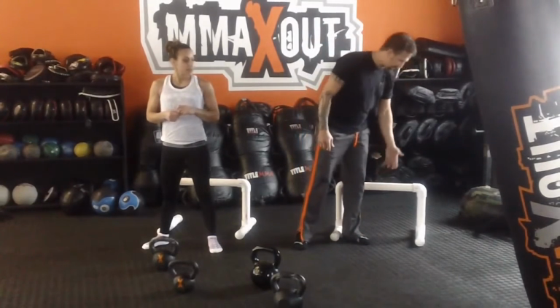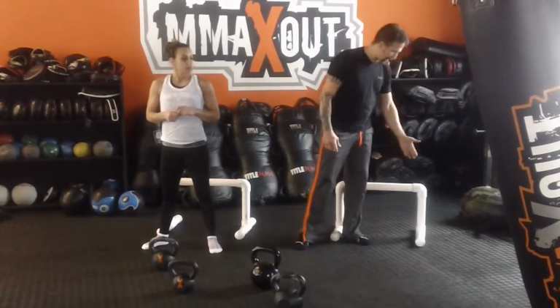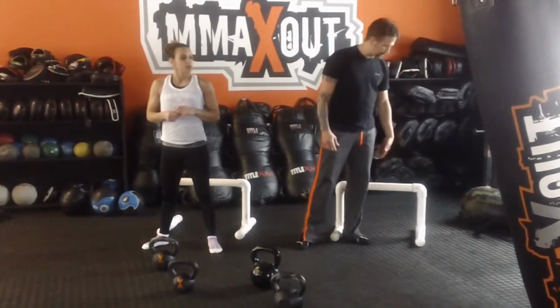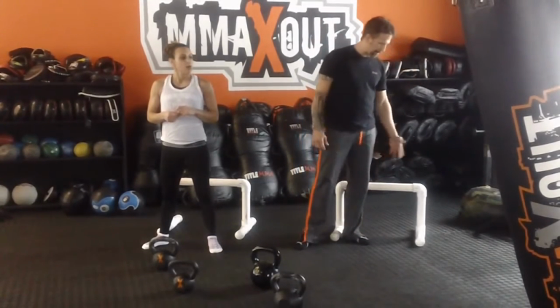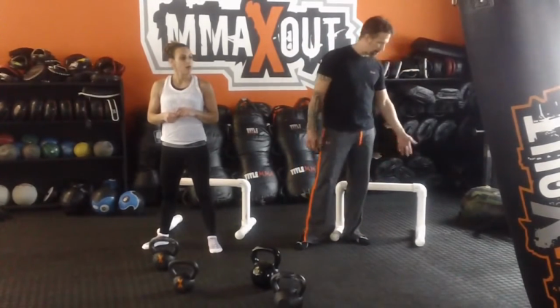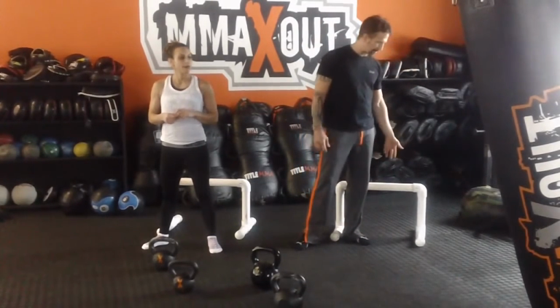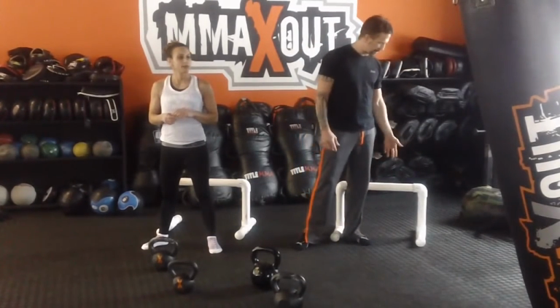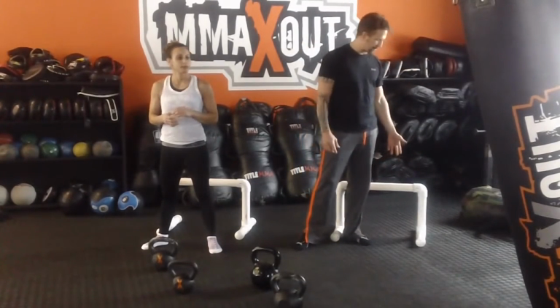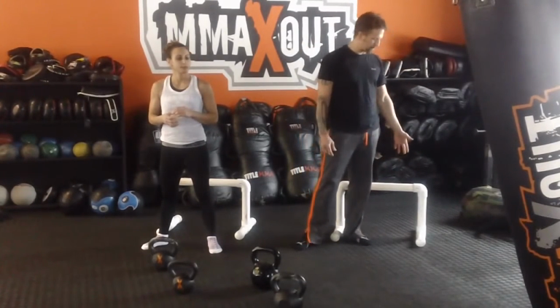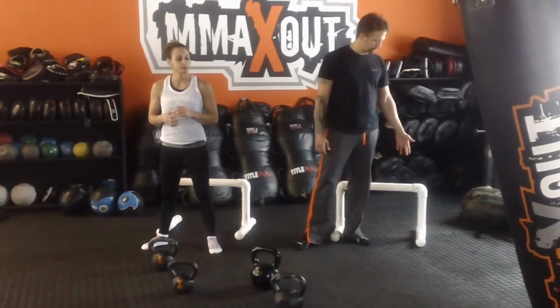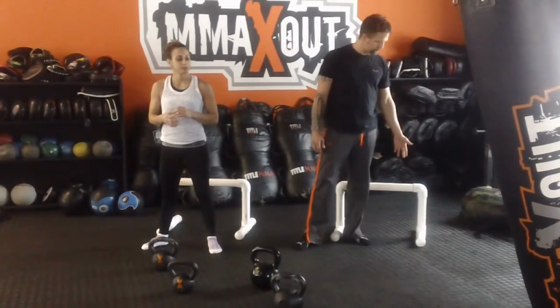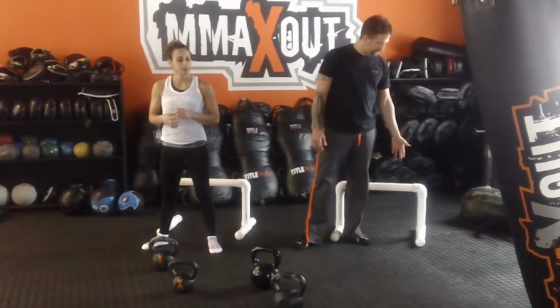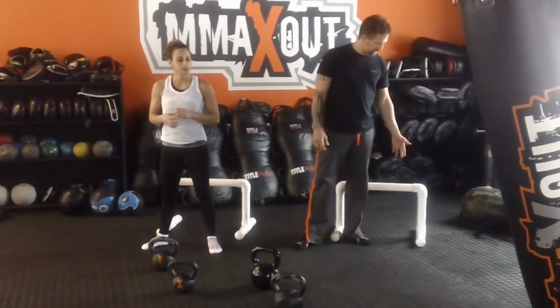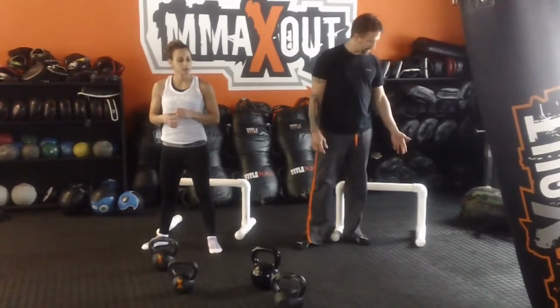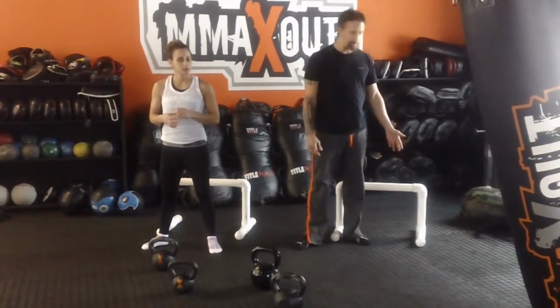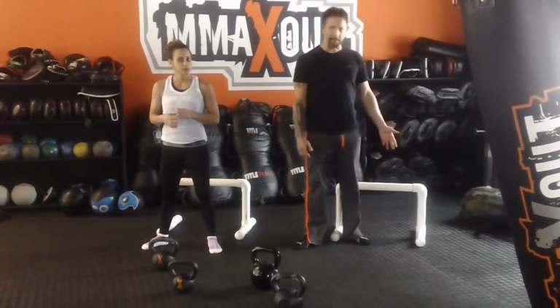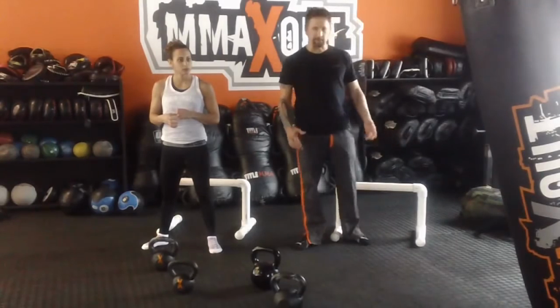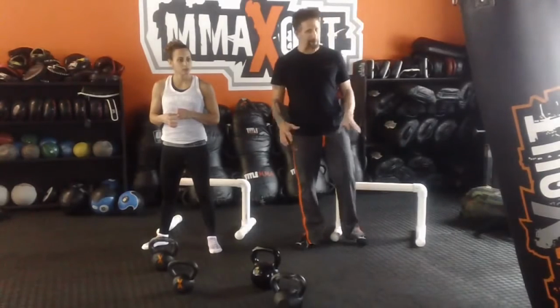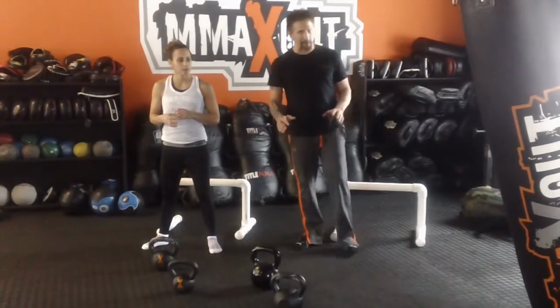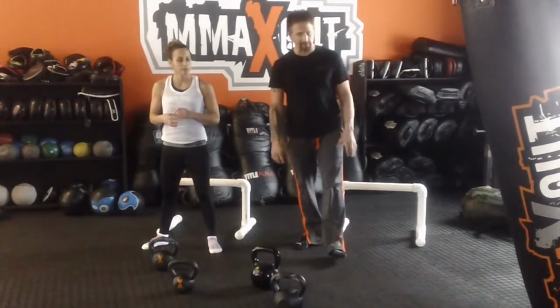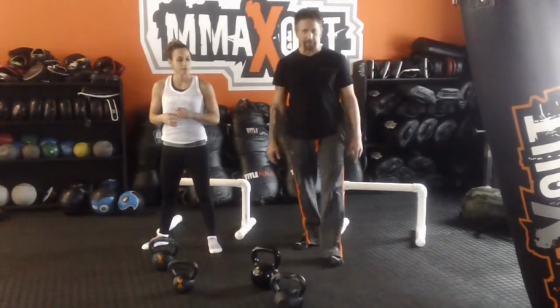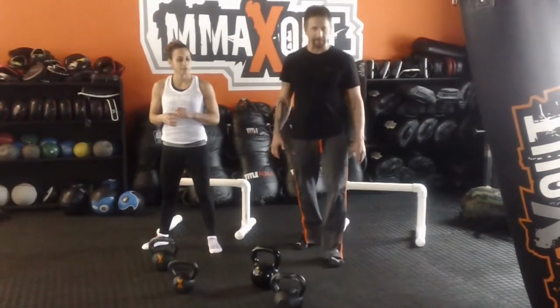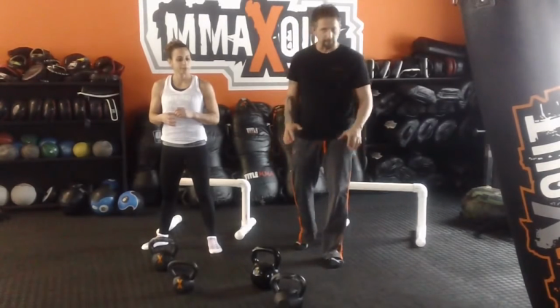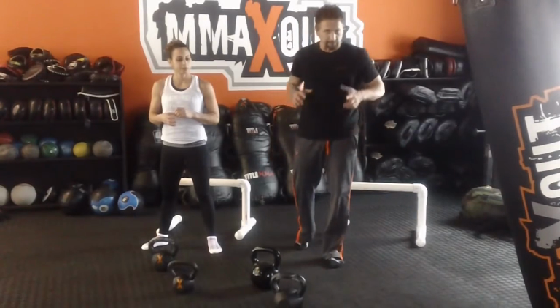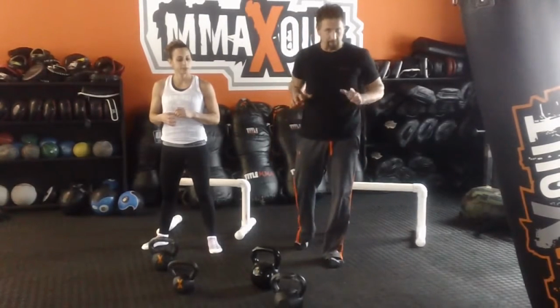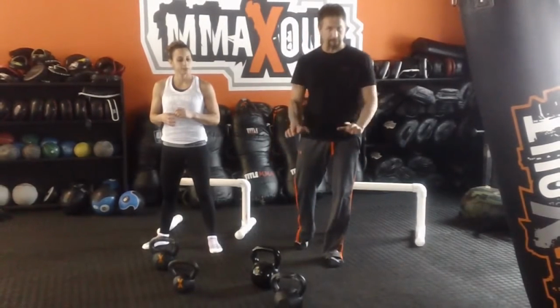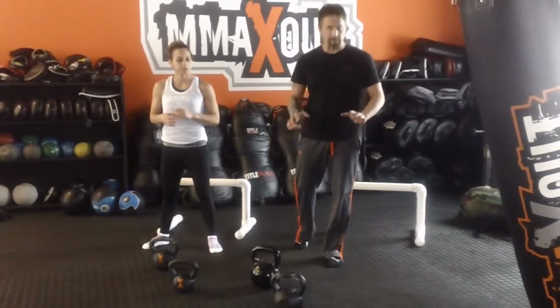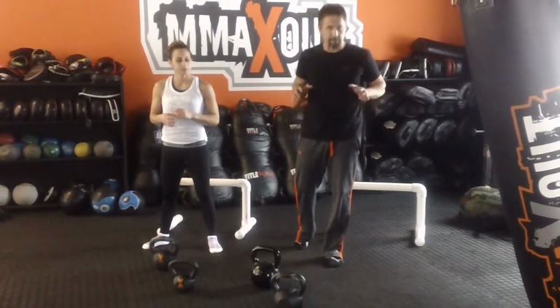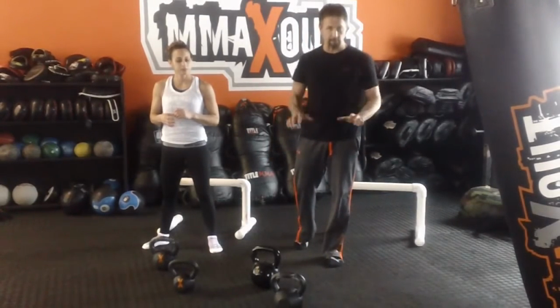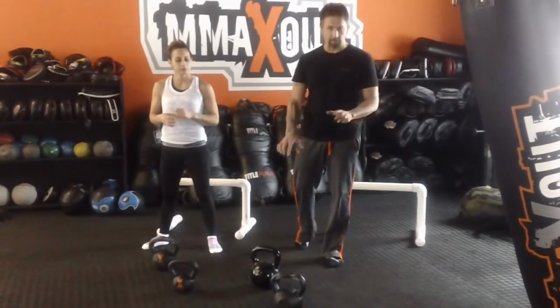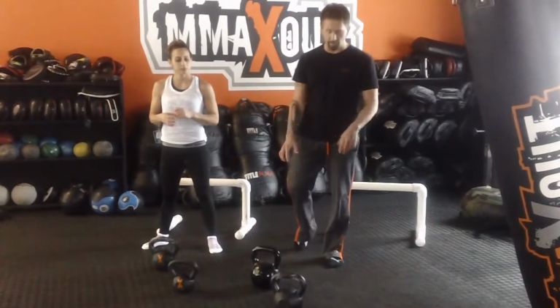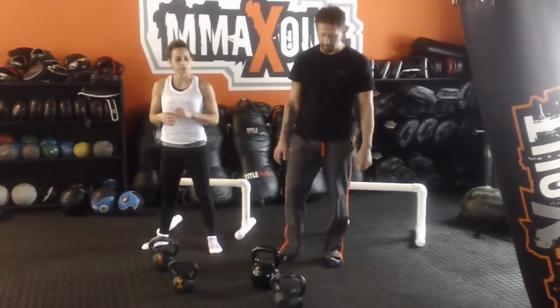We have these parallel bars that you use here. But a chair or a box is fine as long as you have enough range to perform your dip.